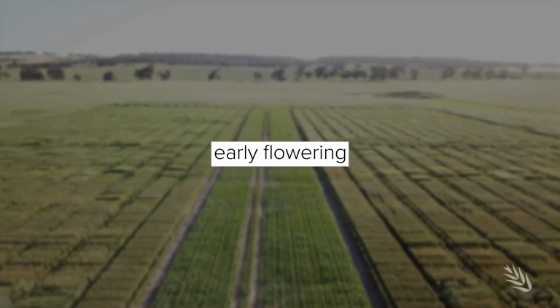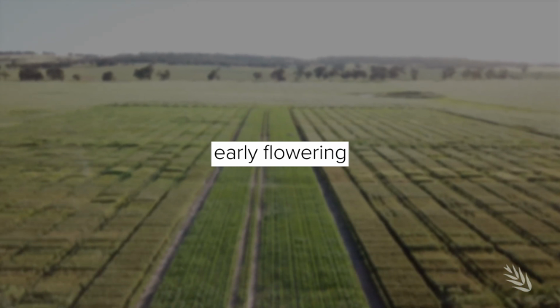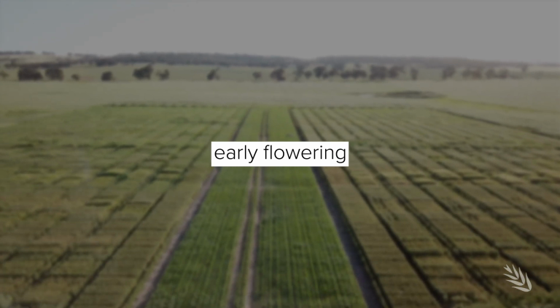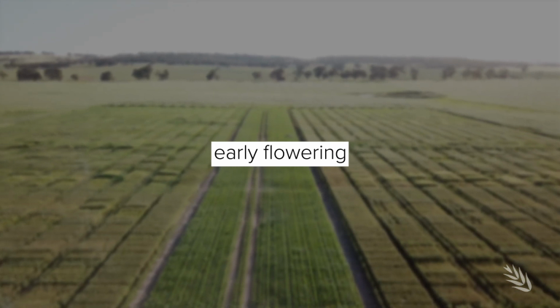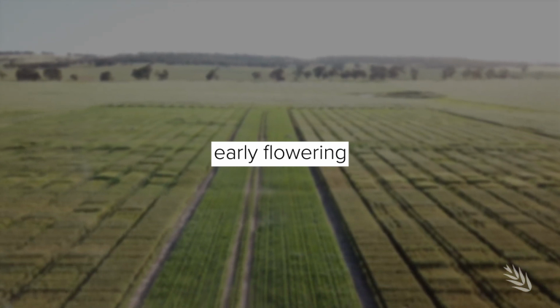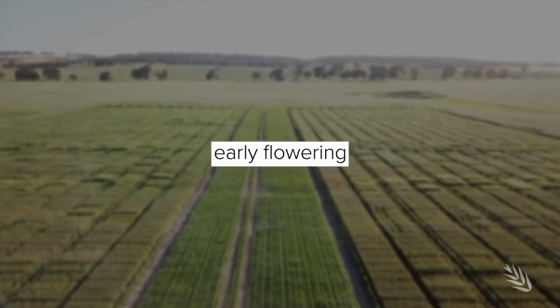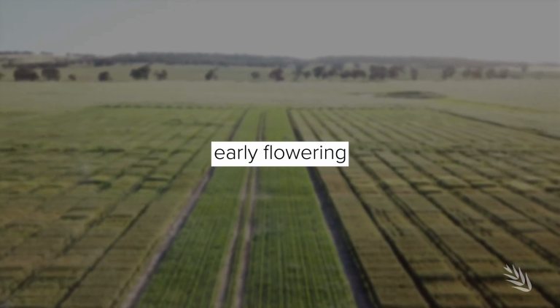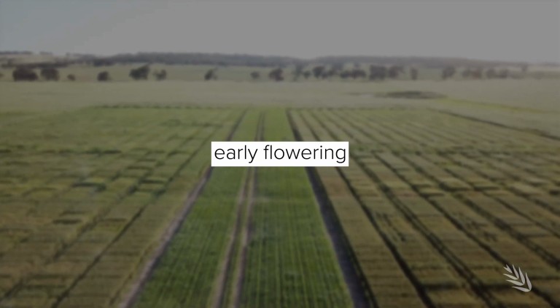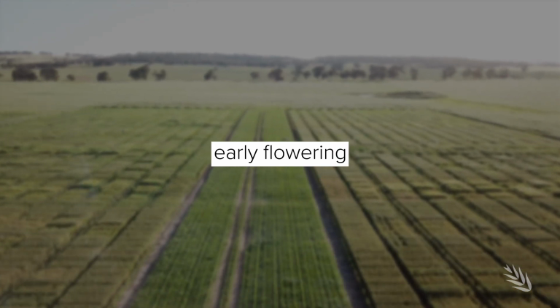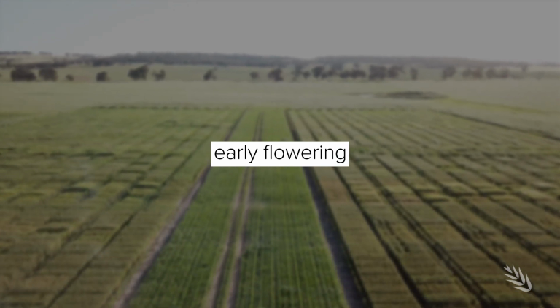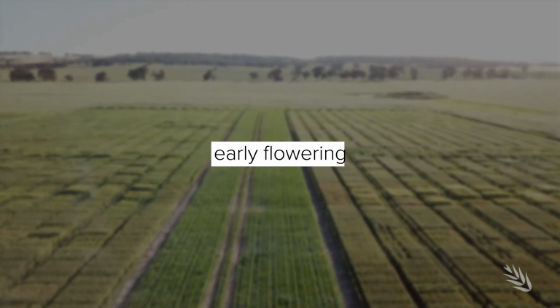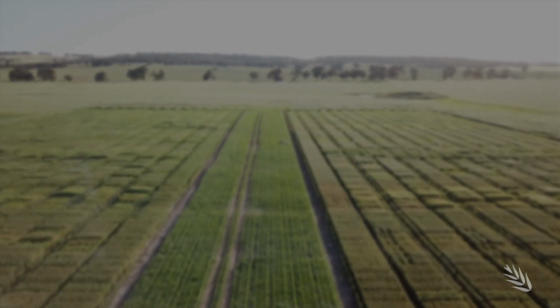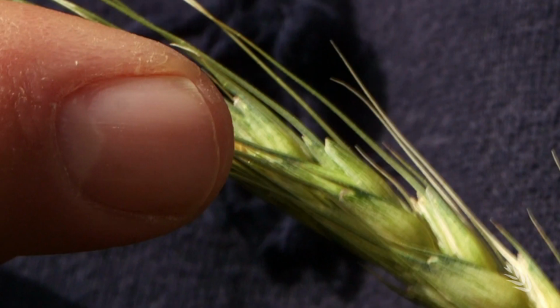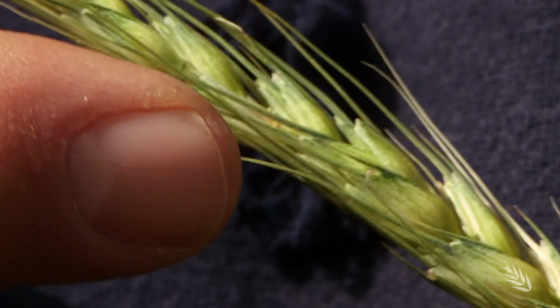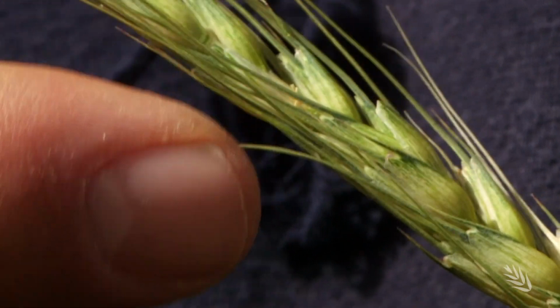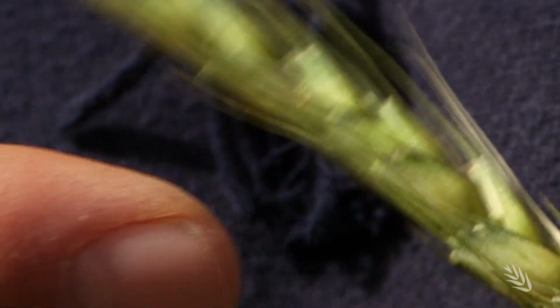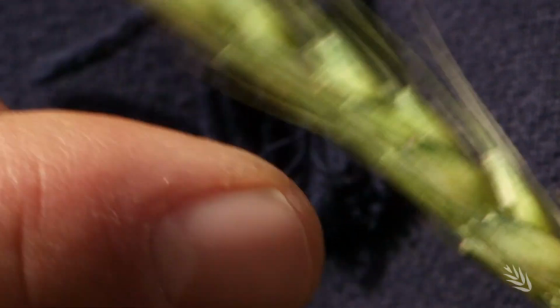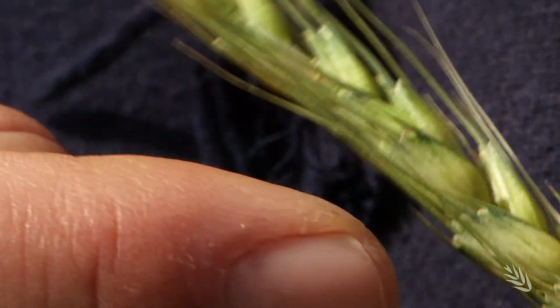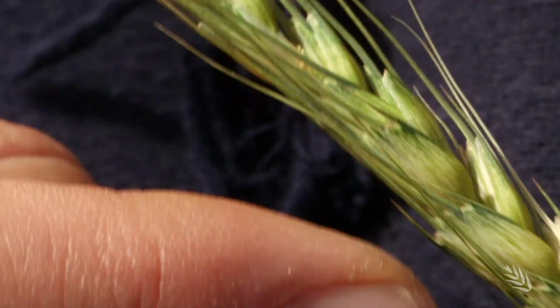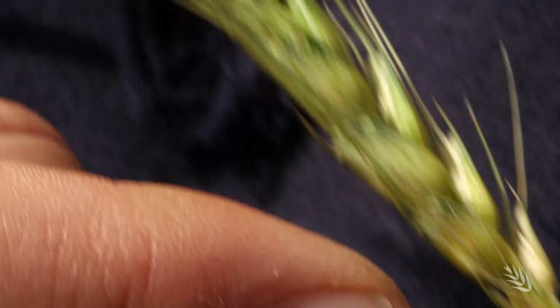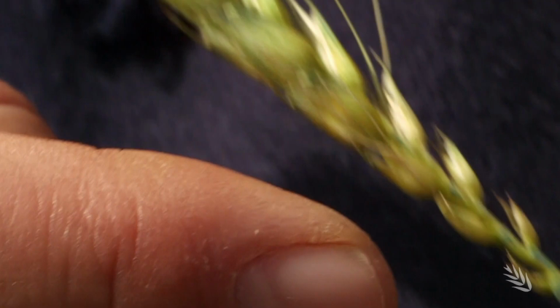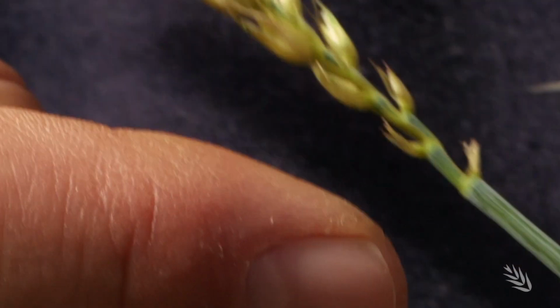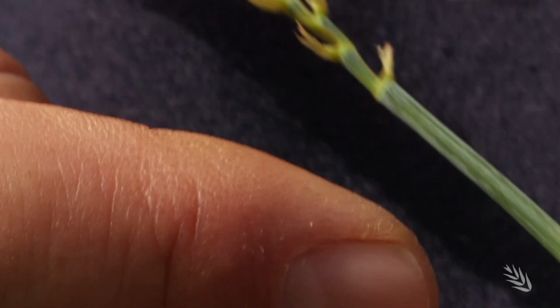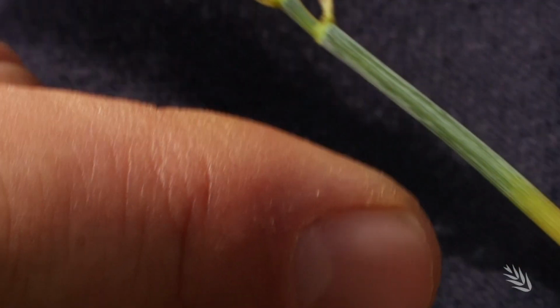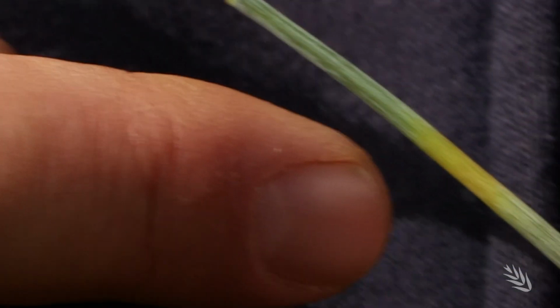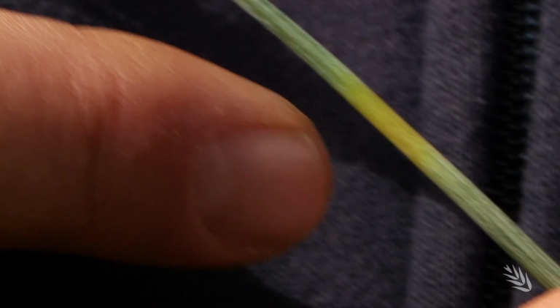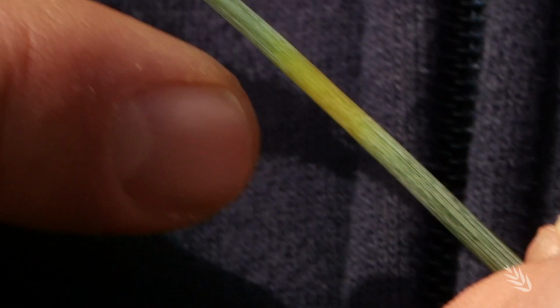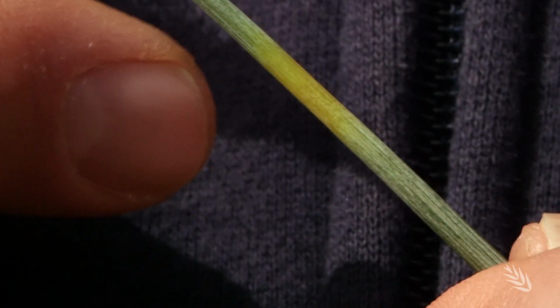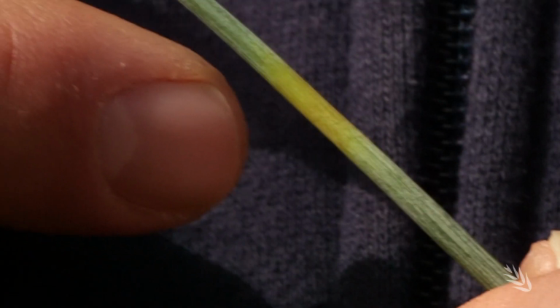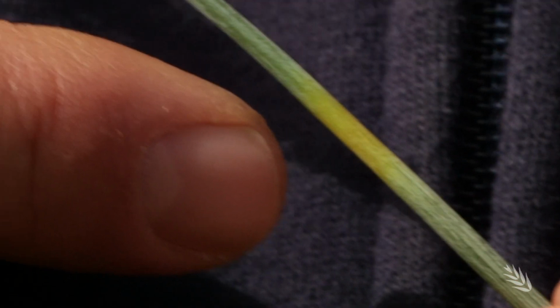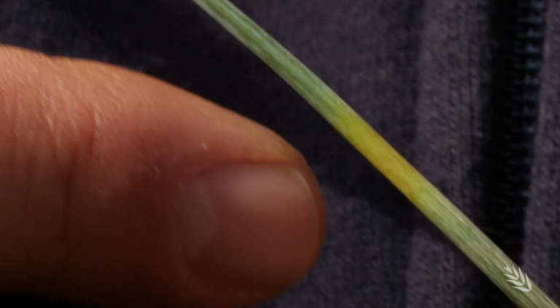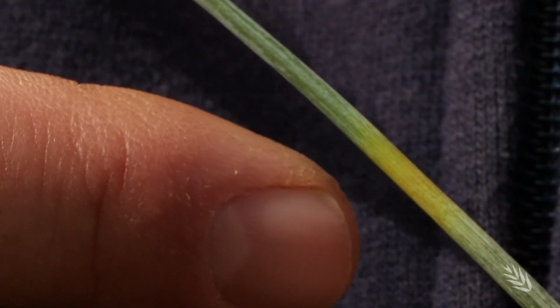Later on, as we get through to head emergence and early flowering, we can quite often see stem damage — damage to the actual stem itself.